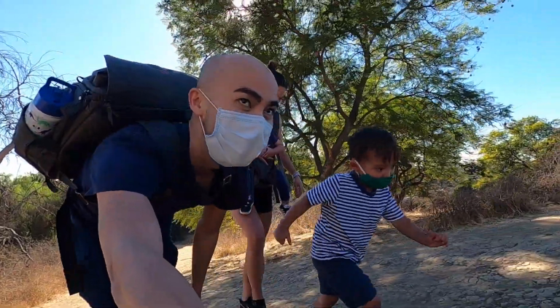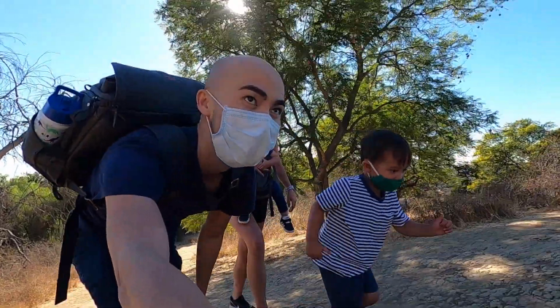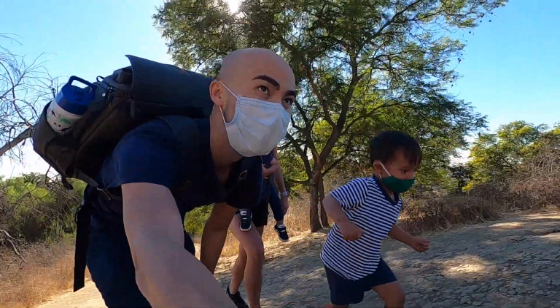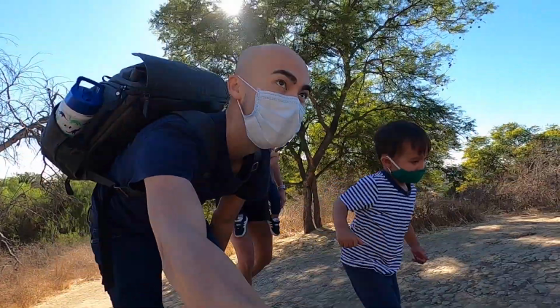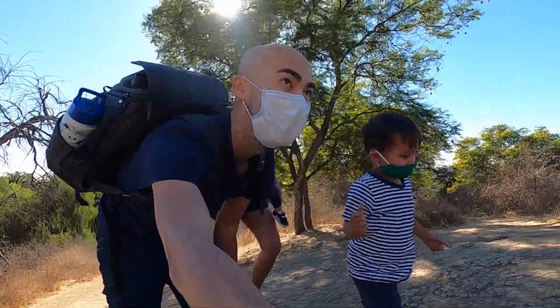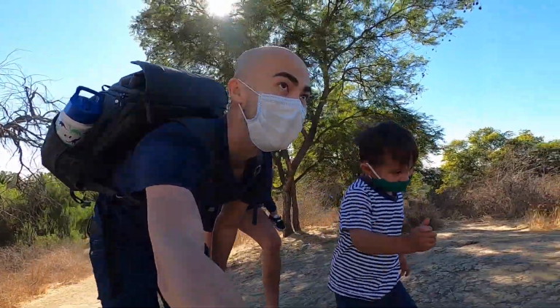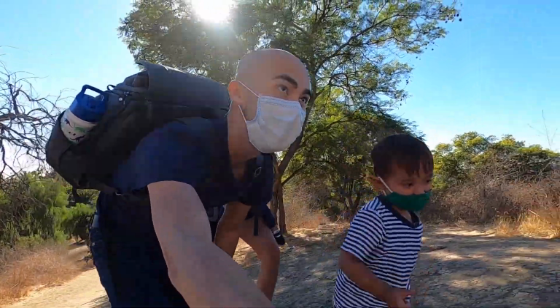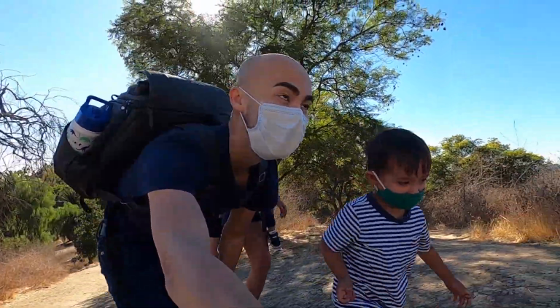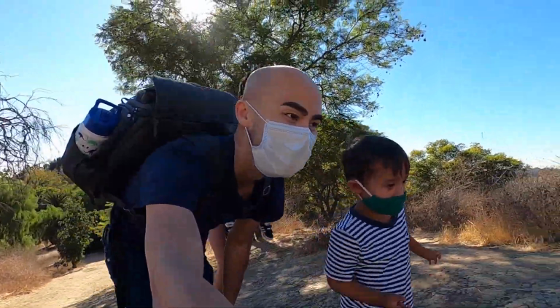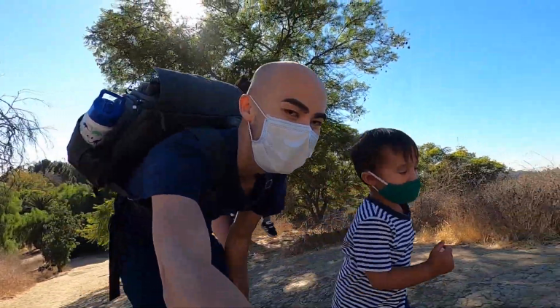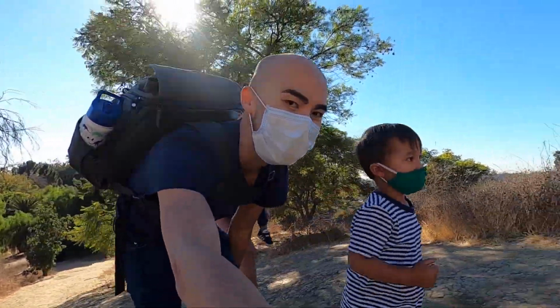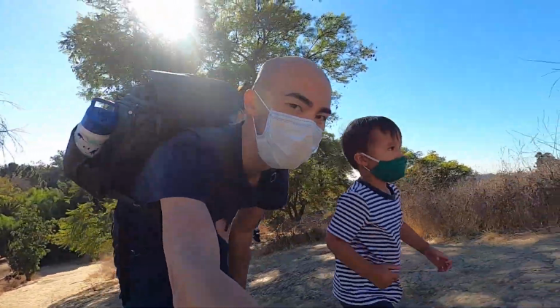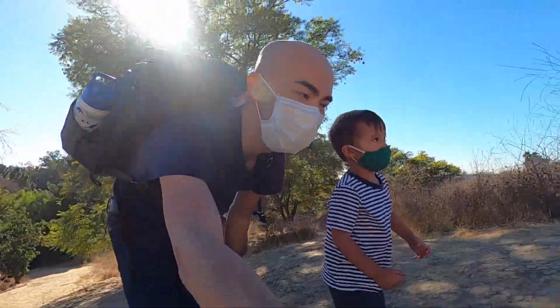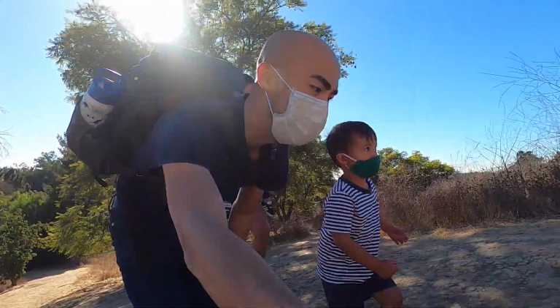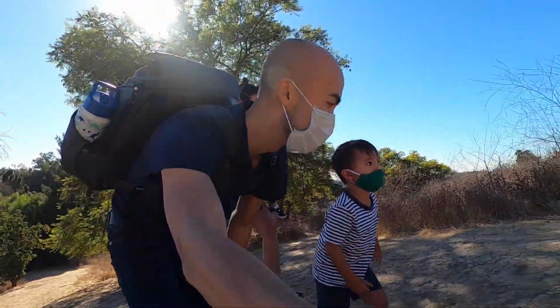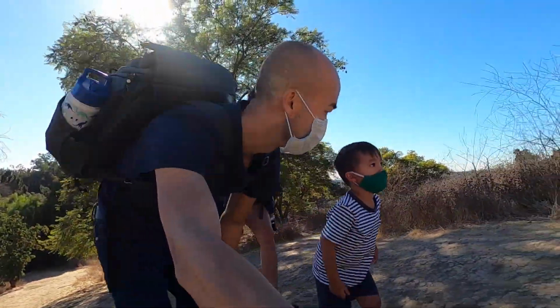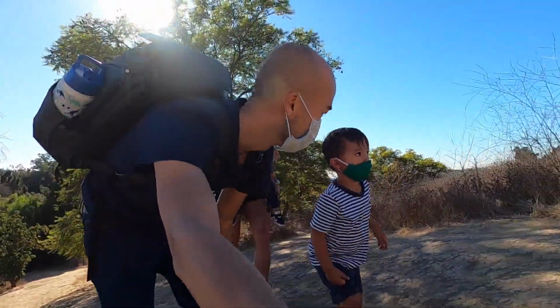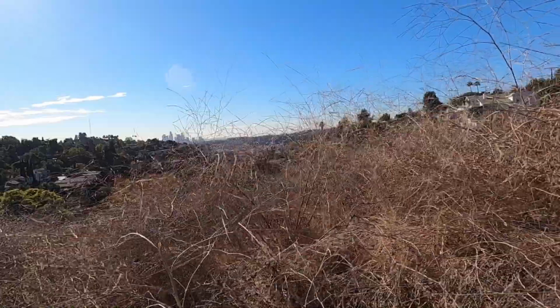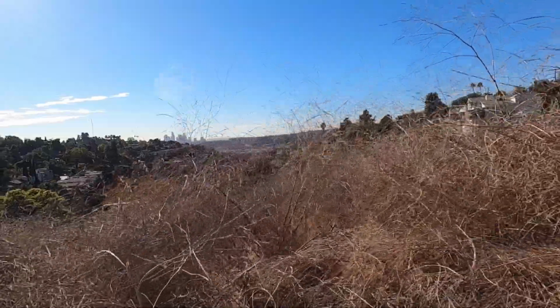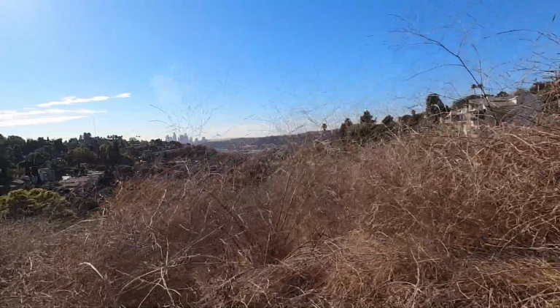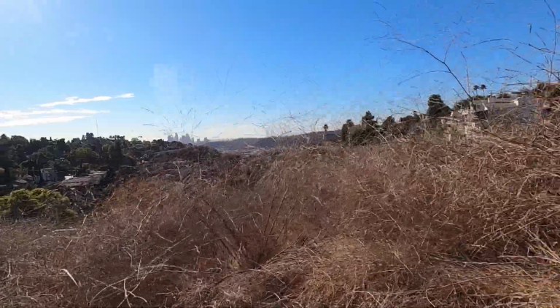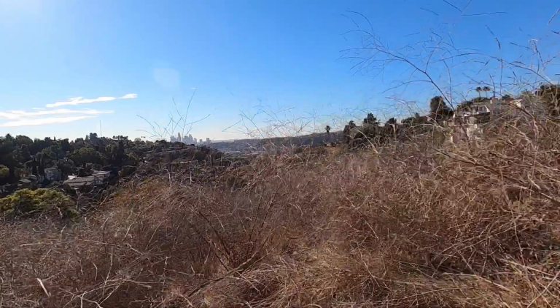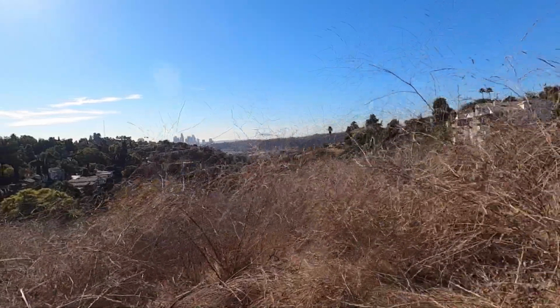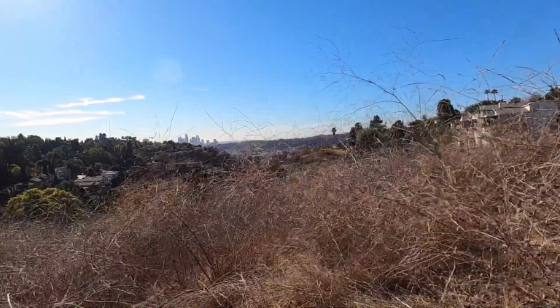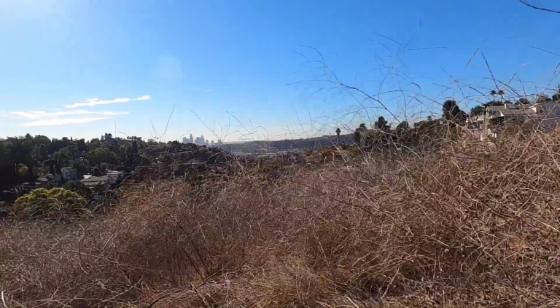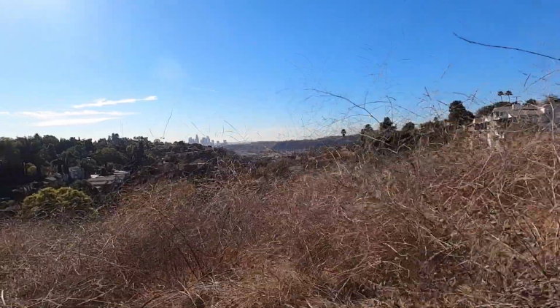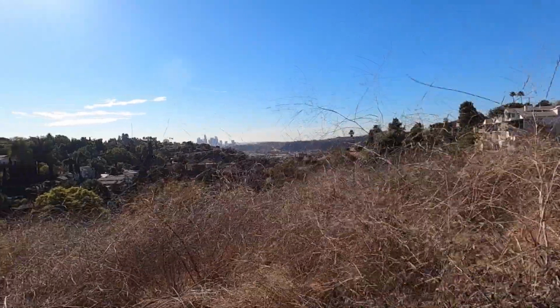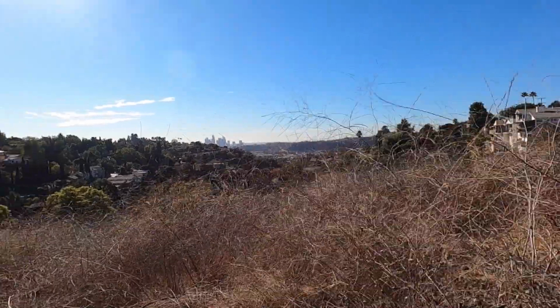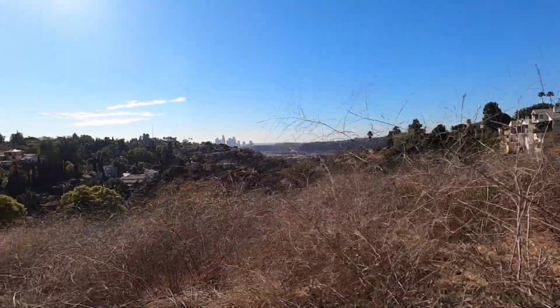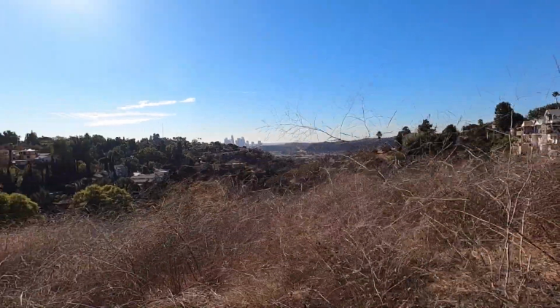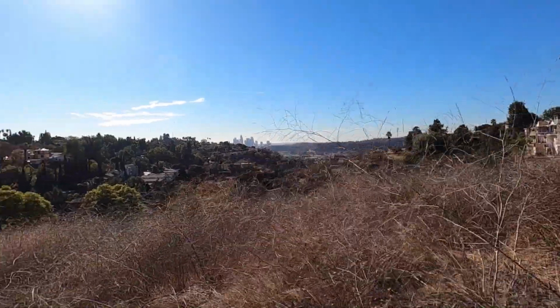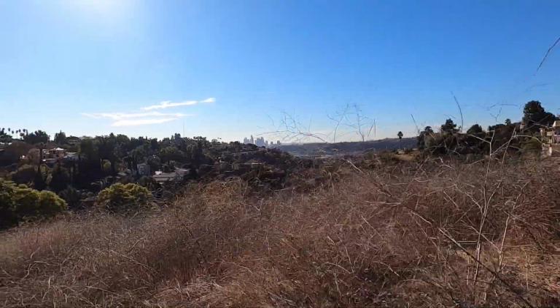The trail is short with a really steep incline, but we got some great views of downtown along the way.